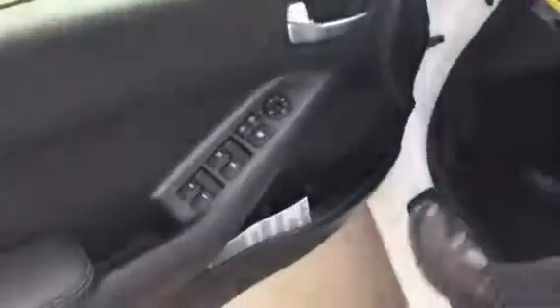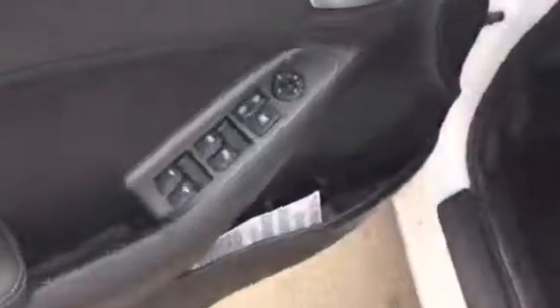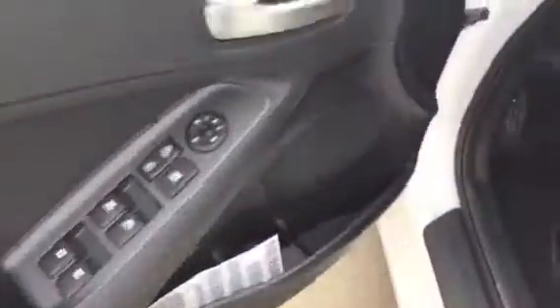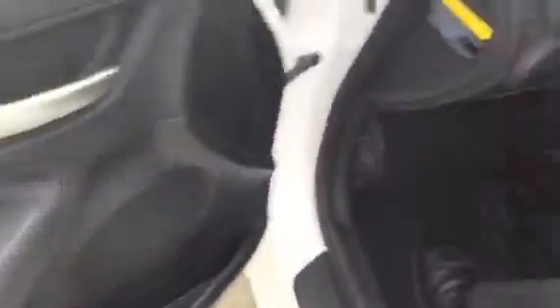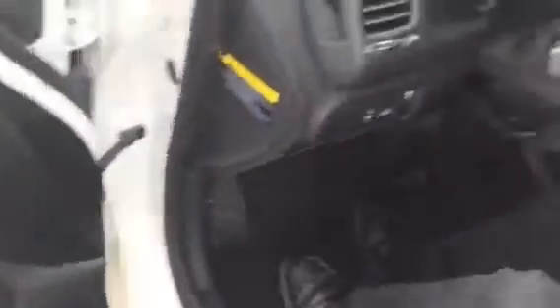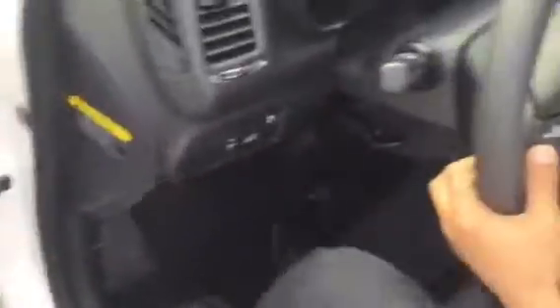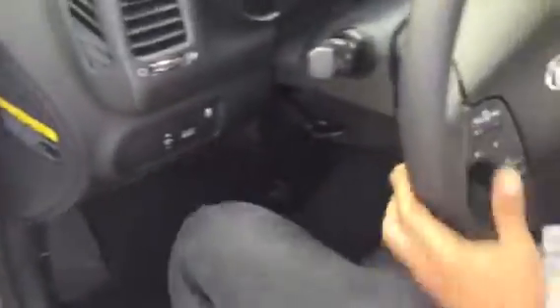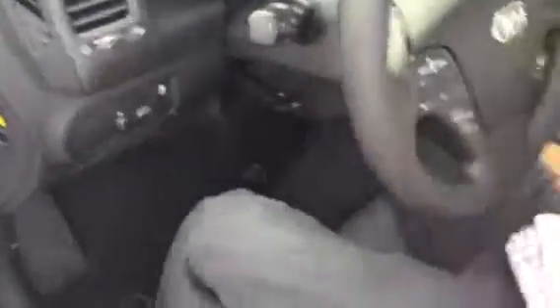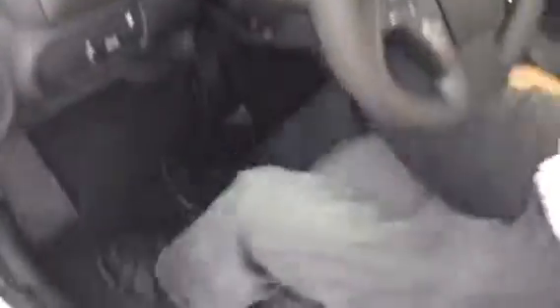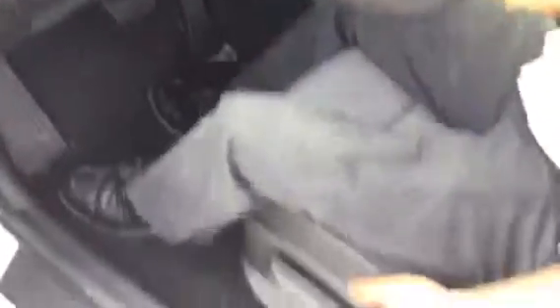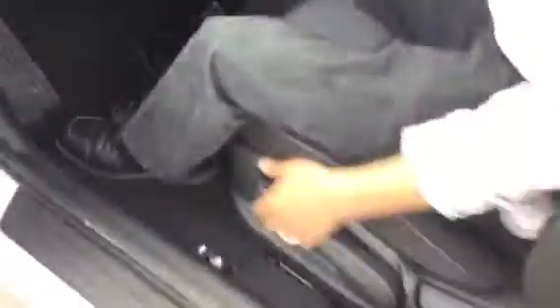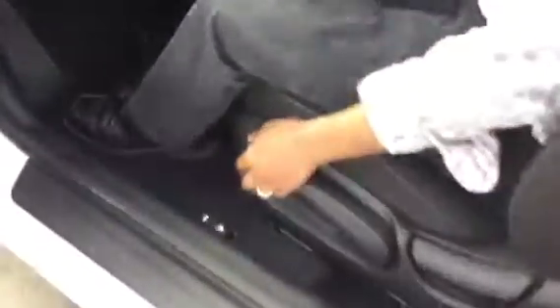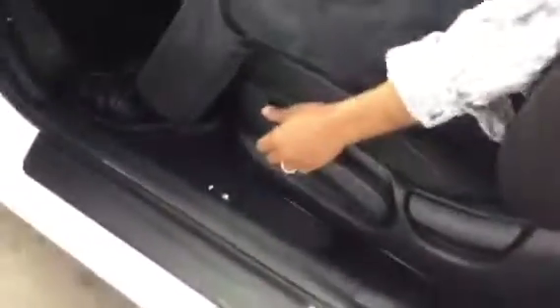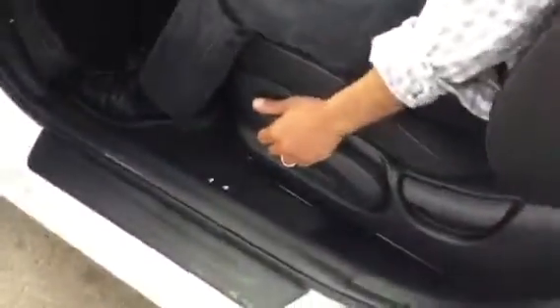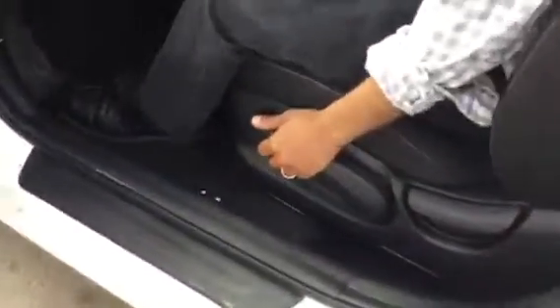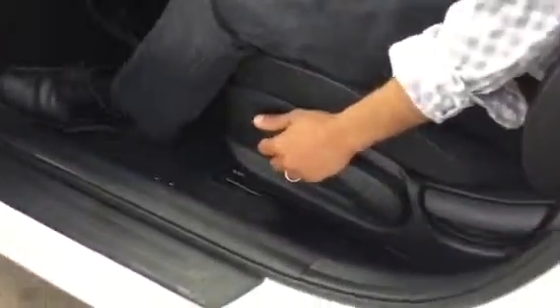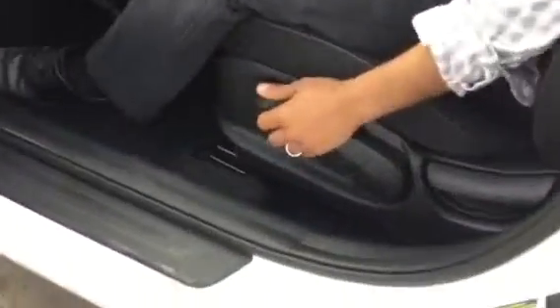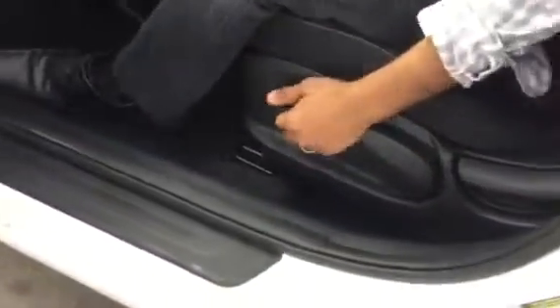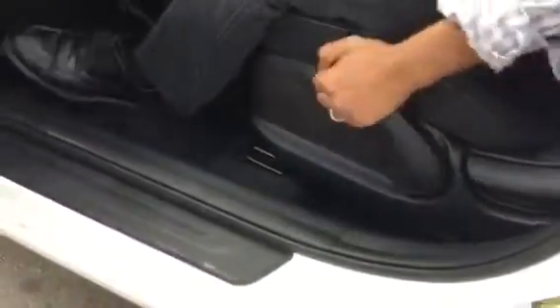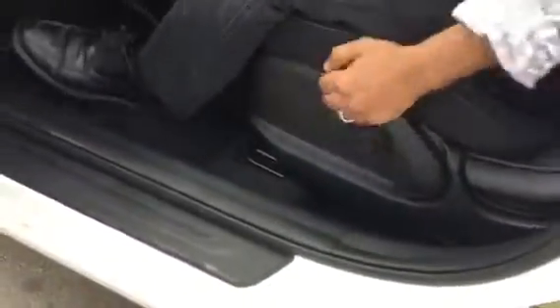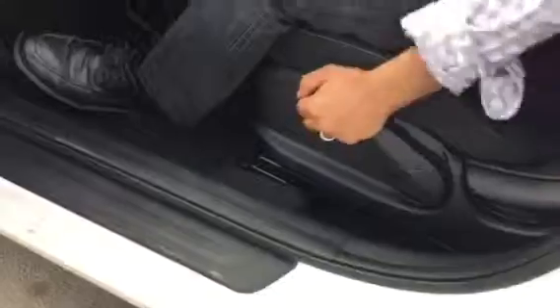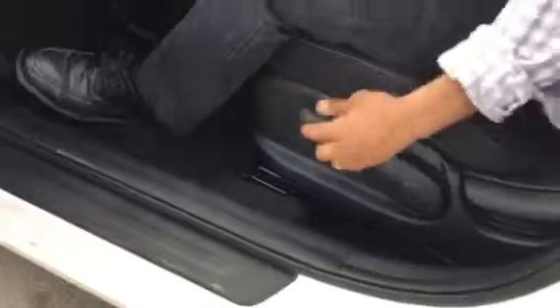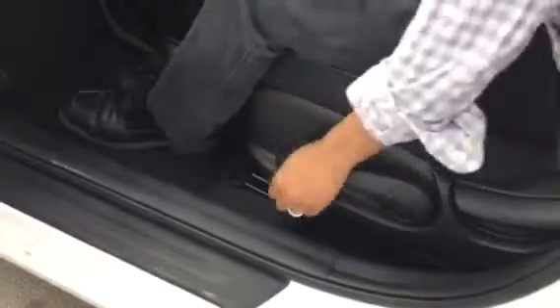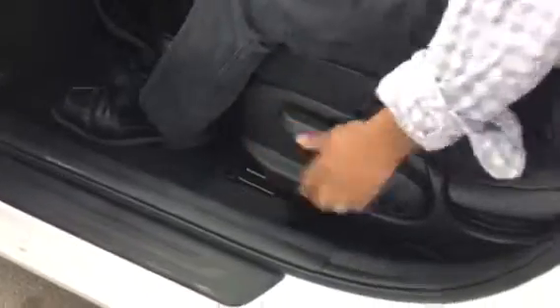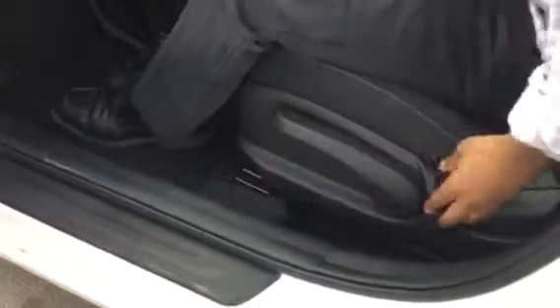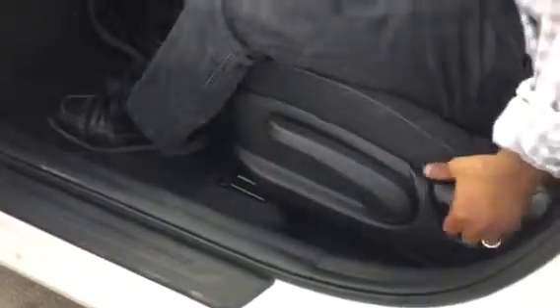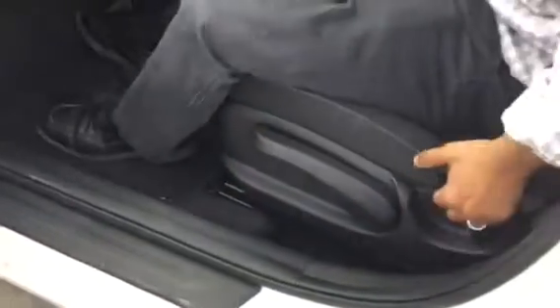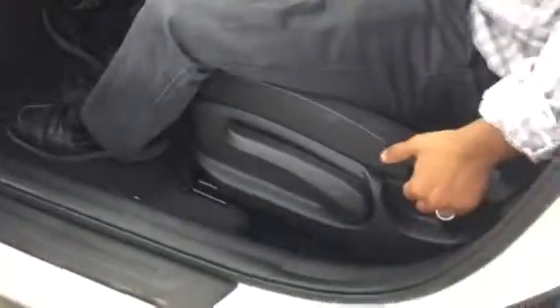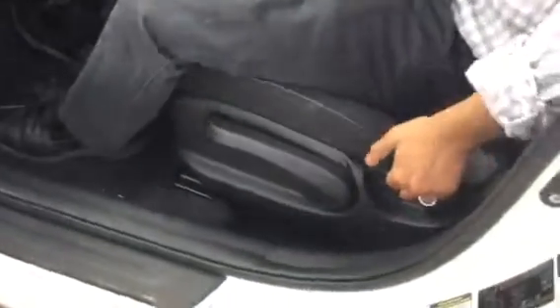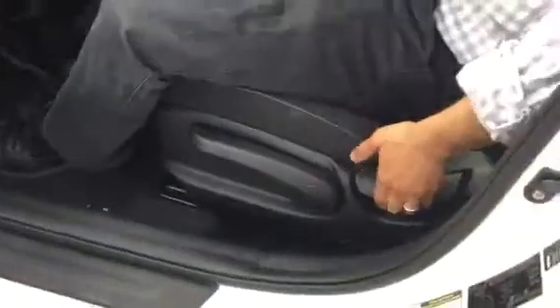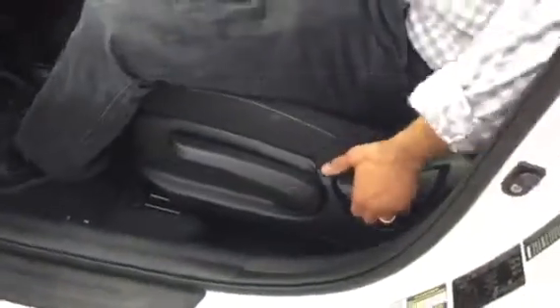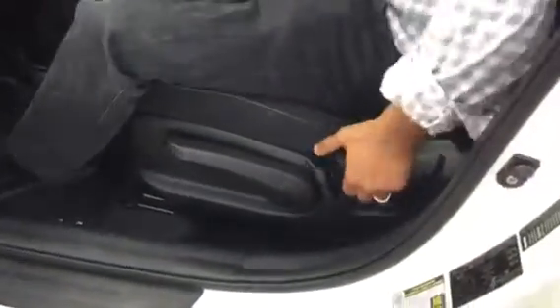Seats are similar — they go forward, backwards, up, down, and this seat is also reclined.